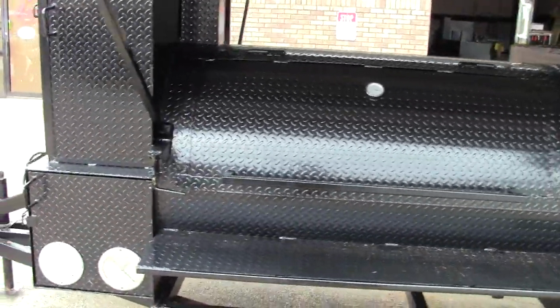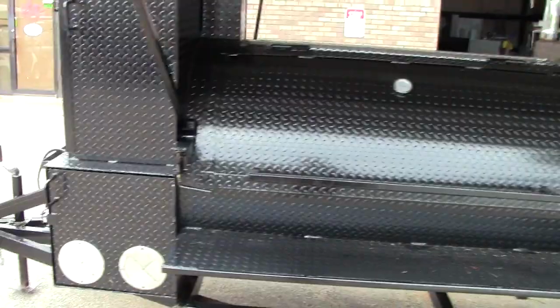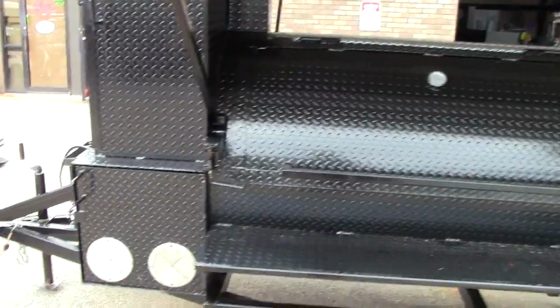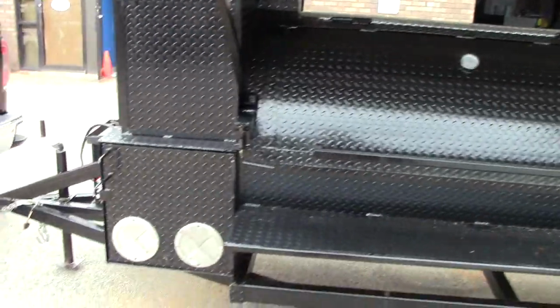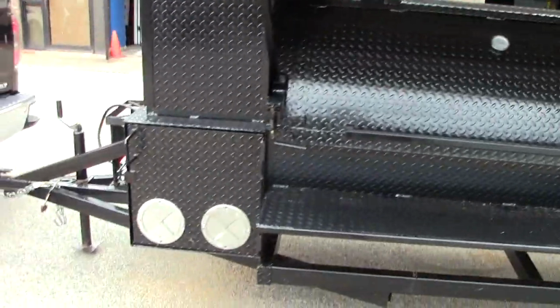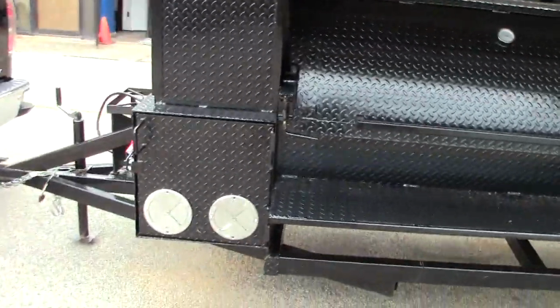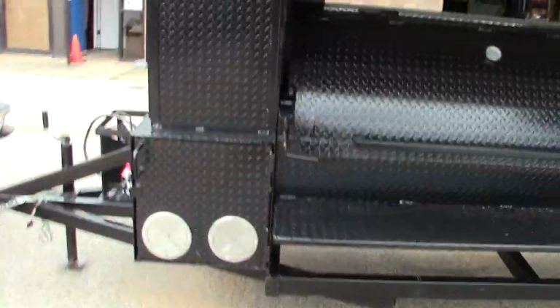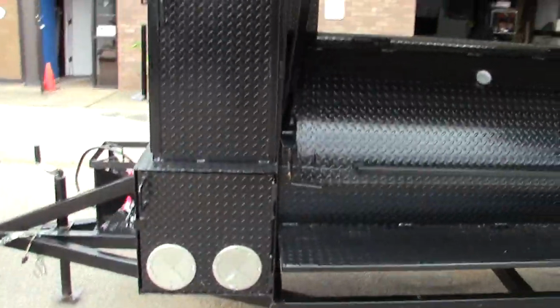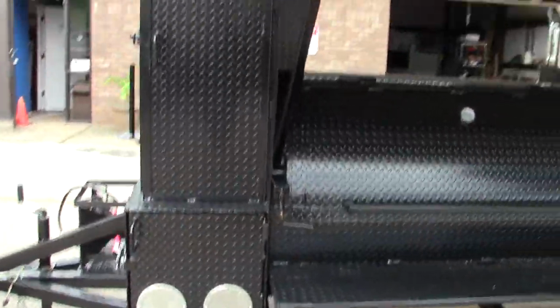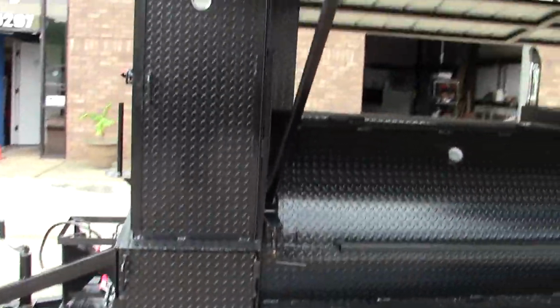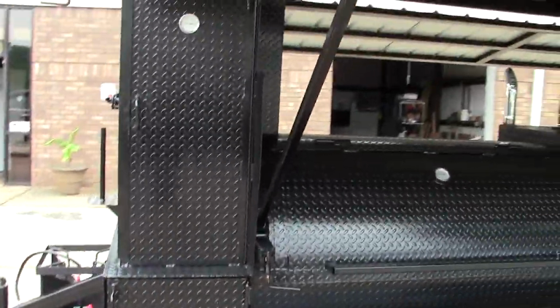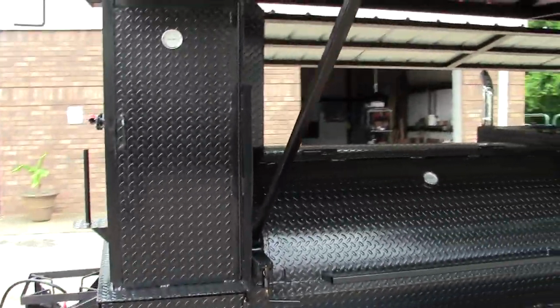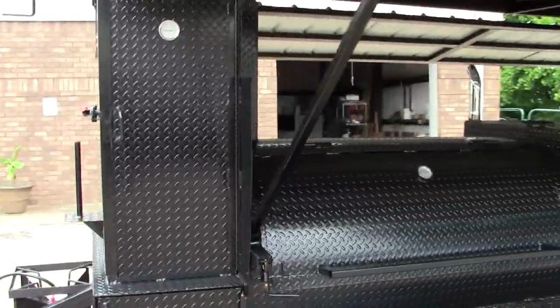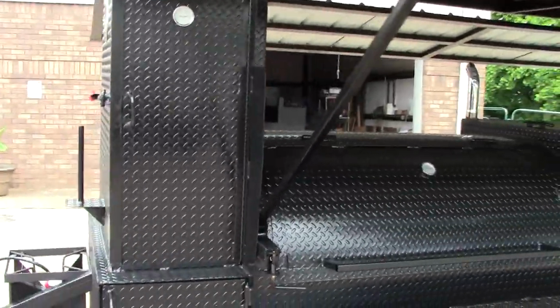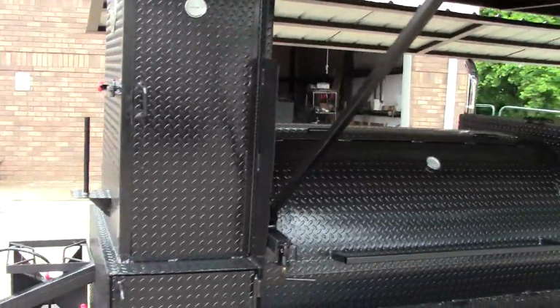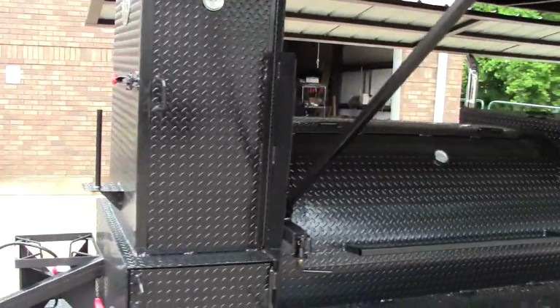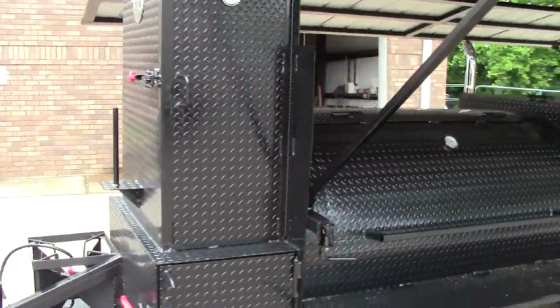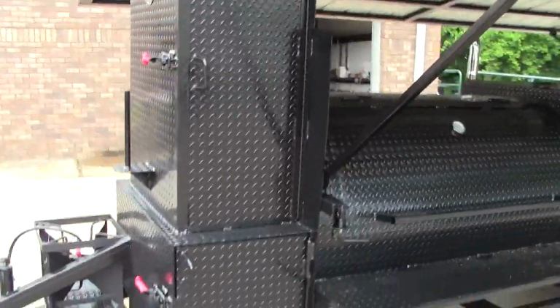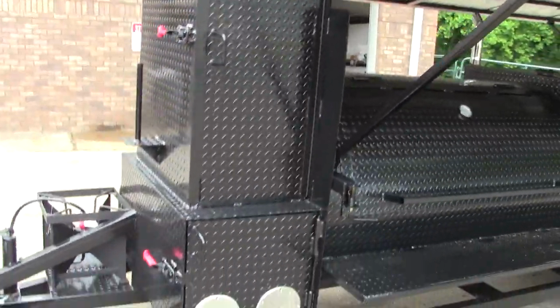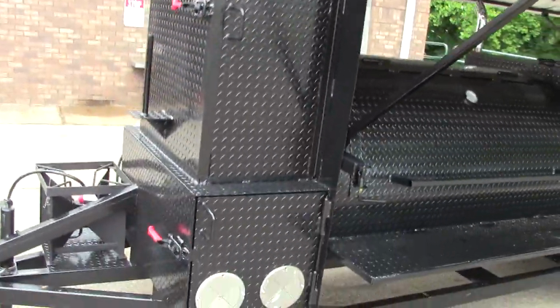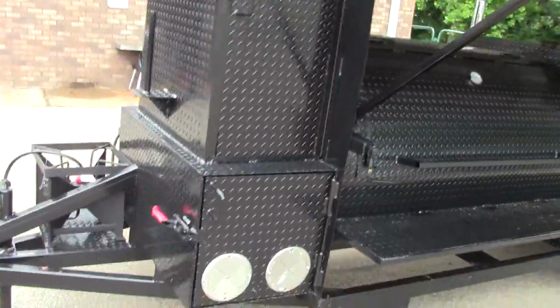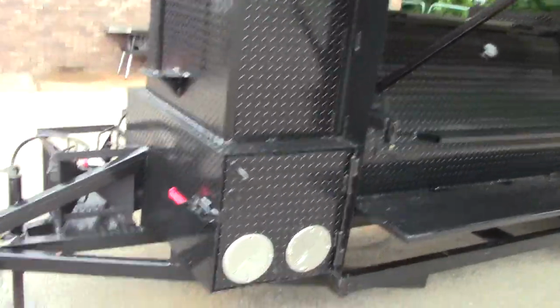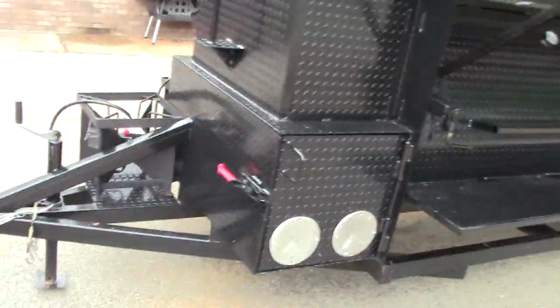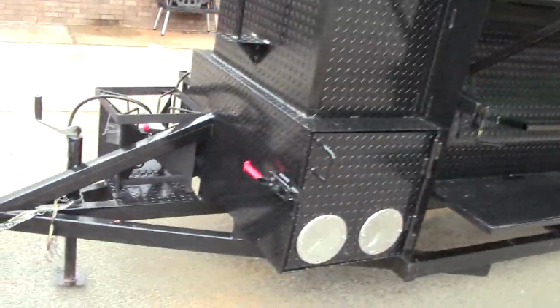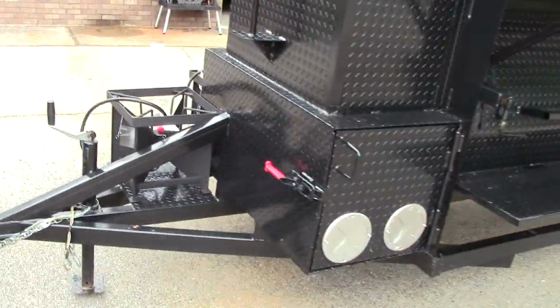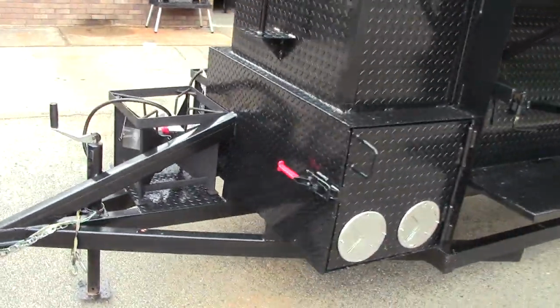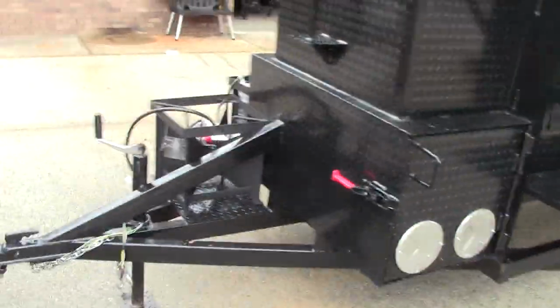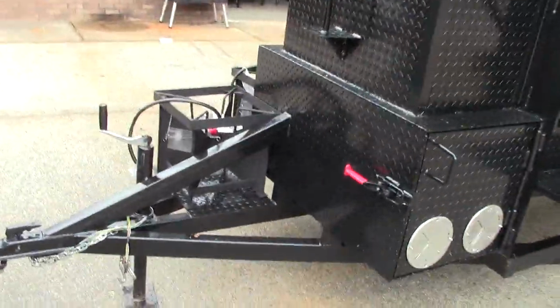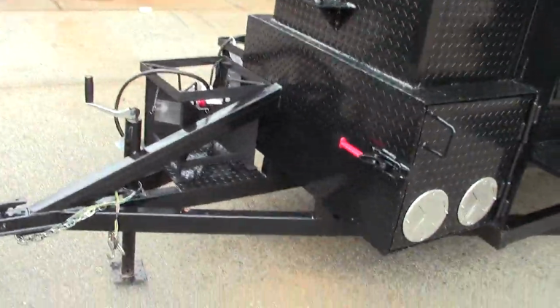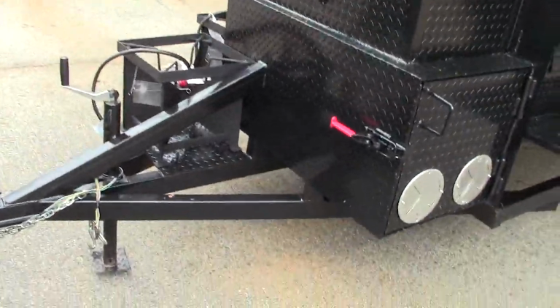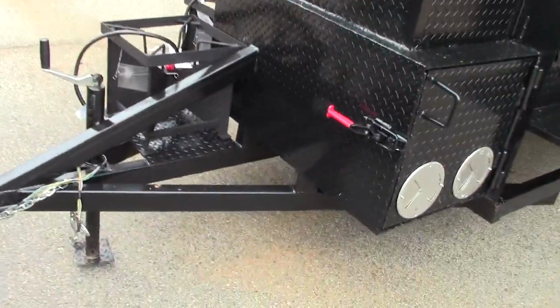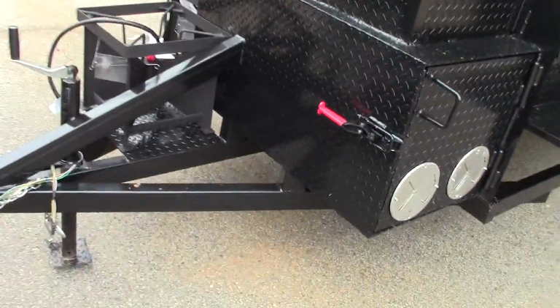Another firebox in the front, rib box, paper towel holder. Look at the frame on this.